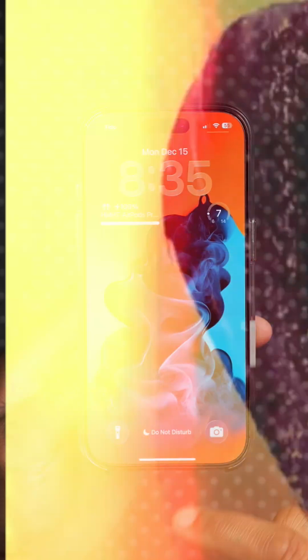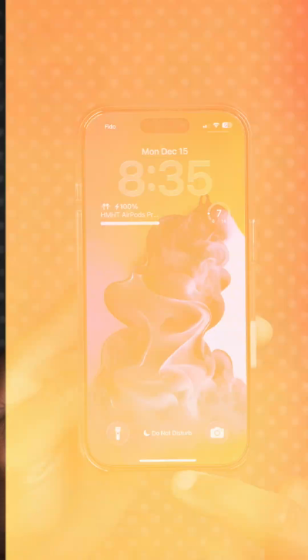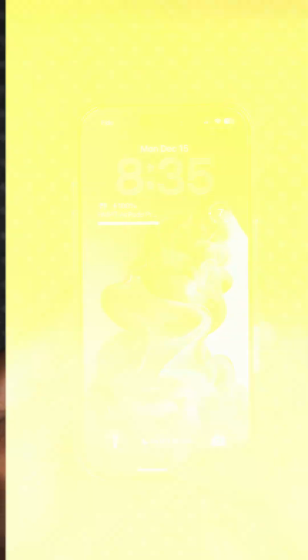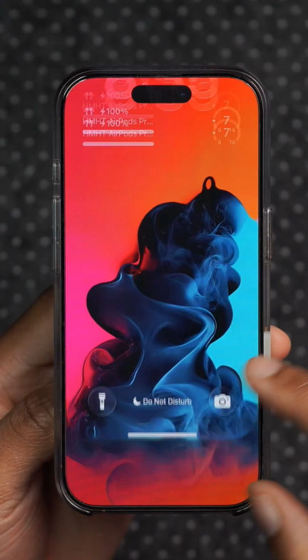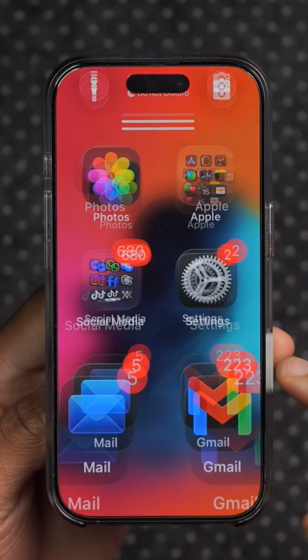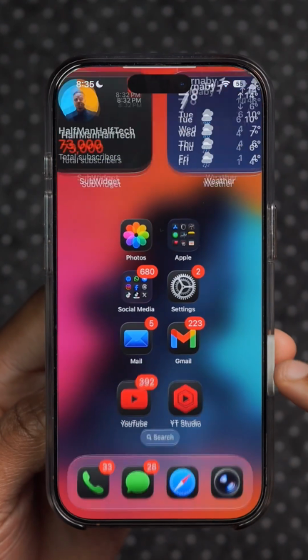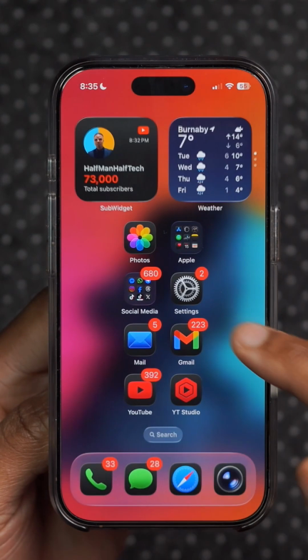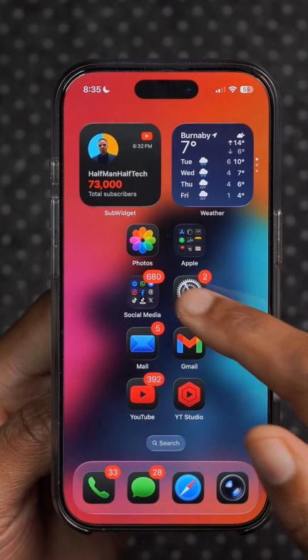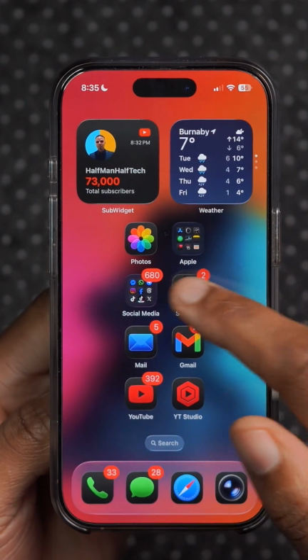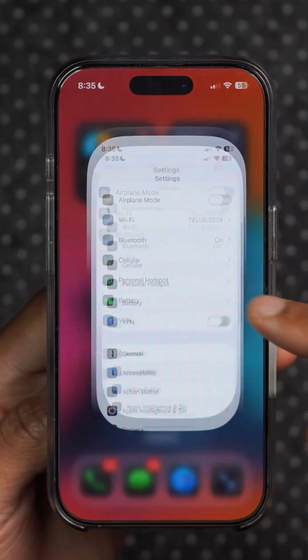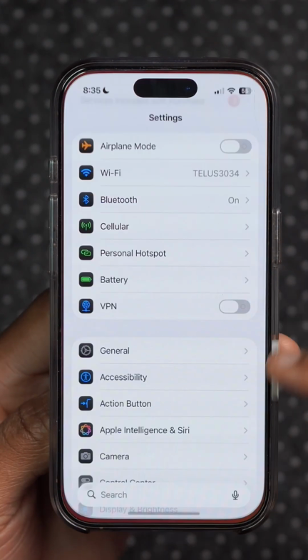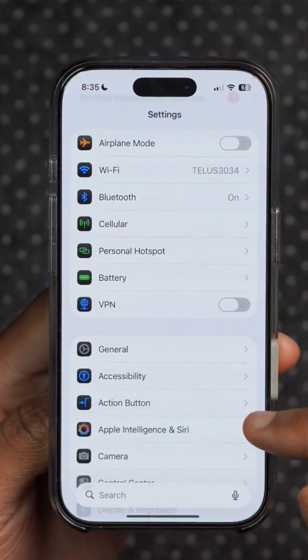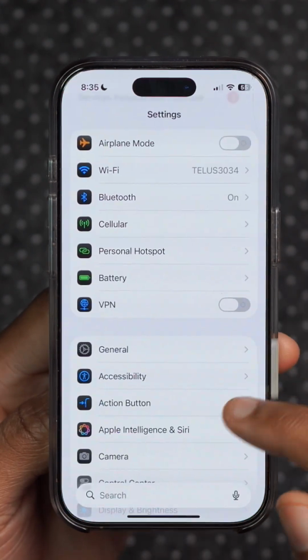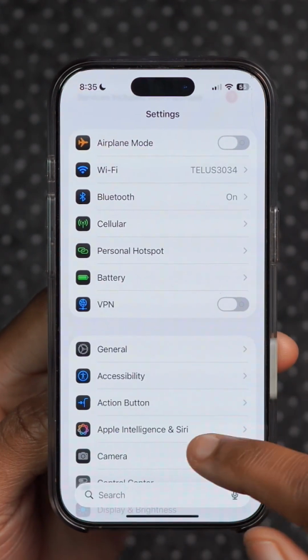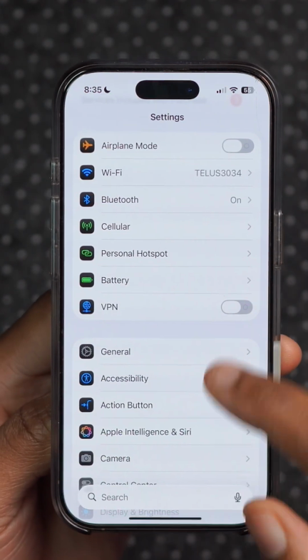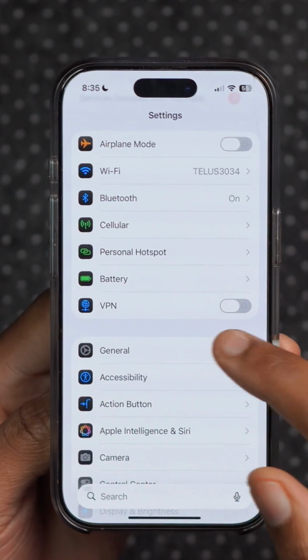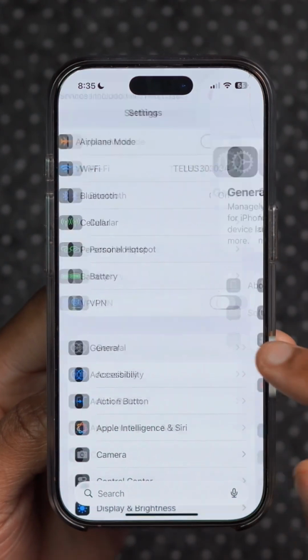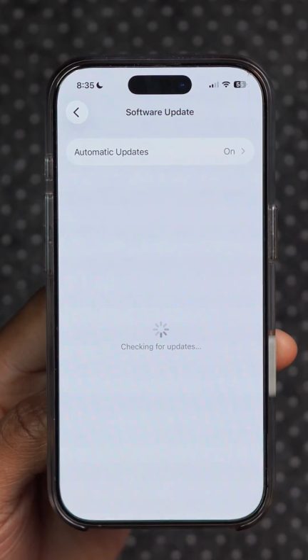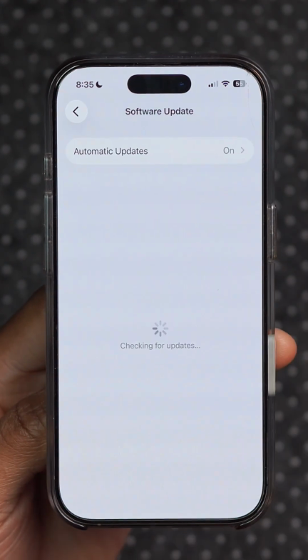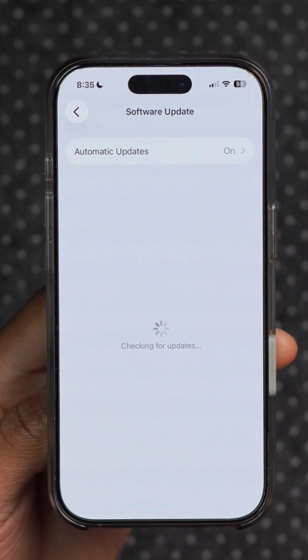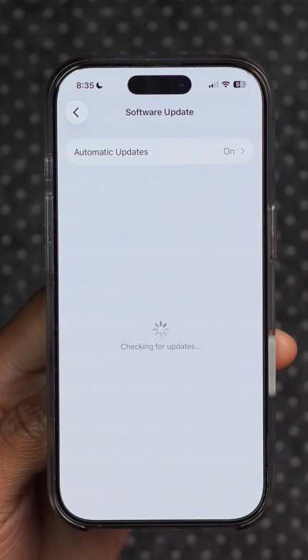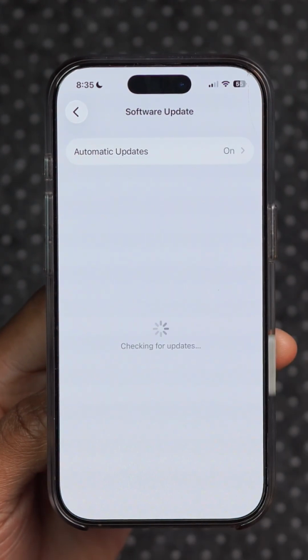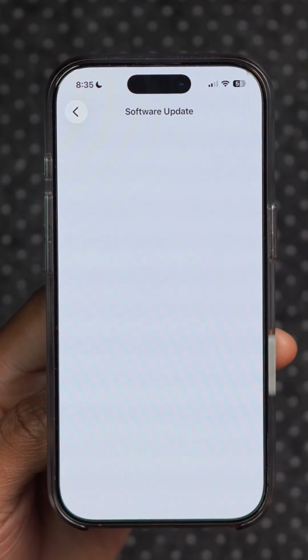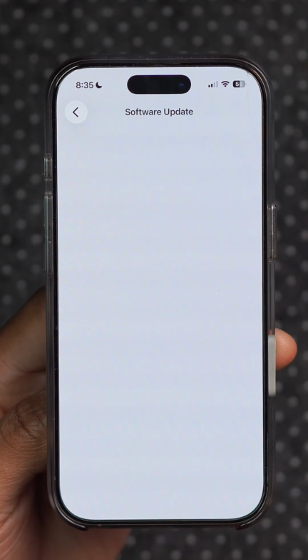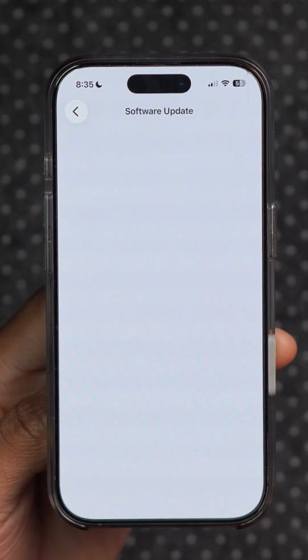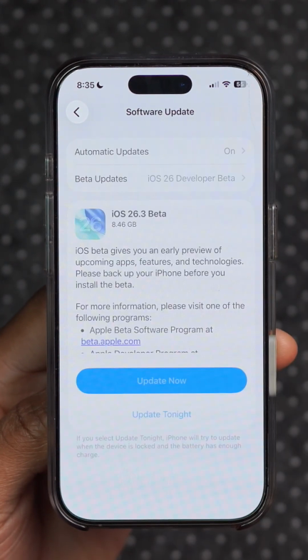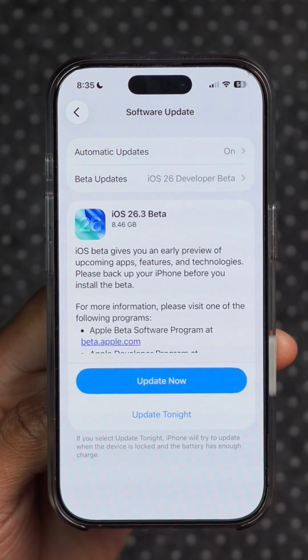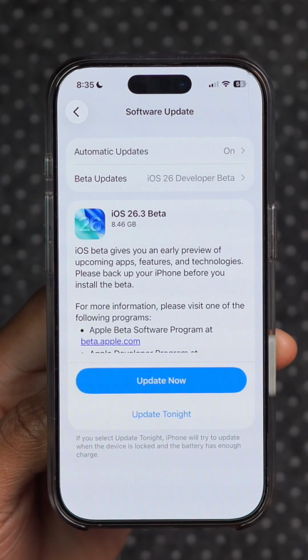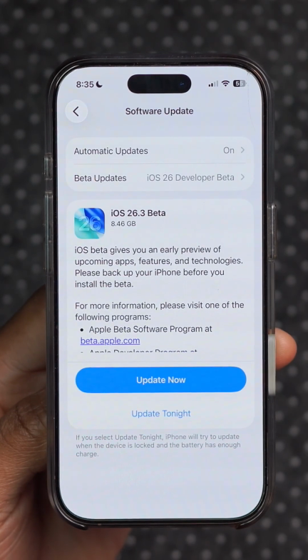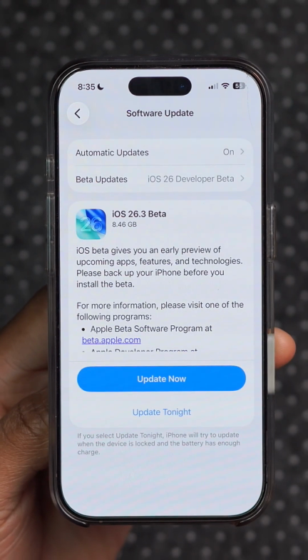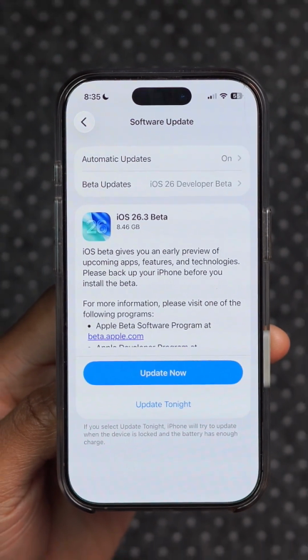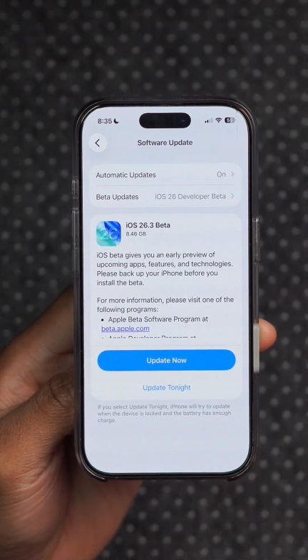Apple has just released a new iOS 26.3 beta update, and here's everything that's new.